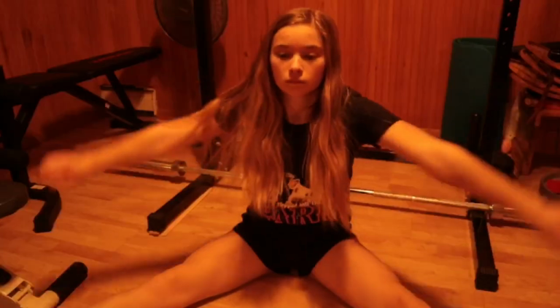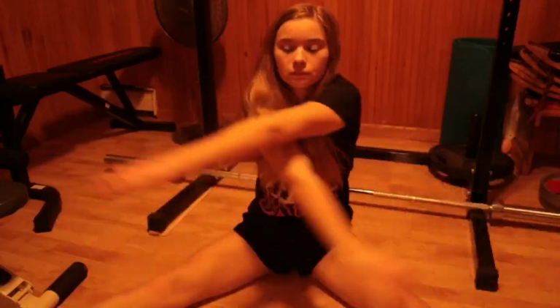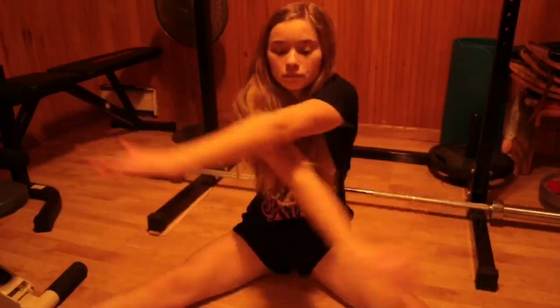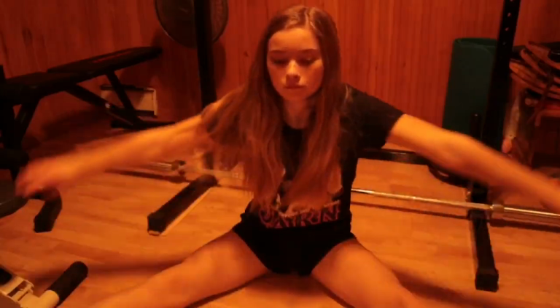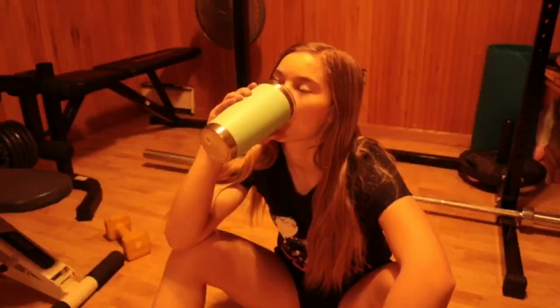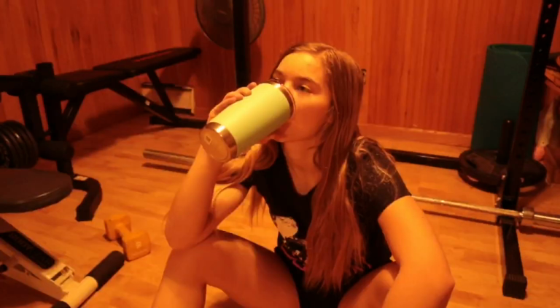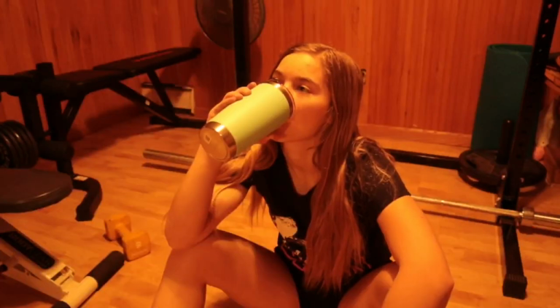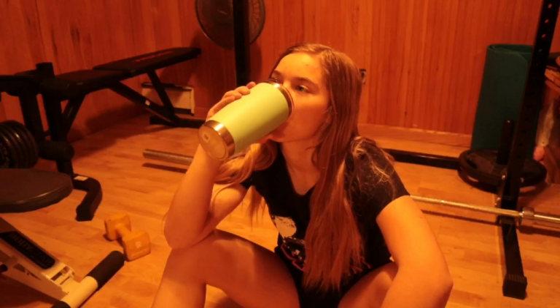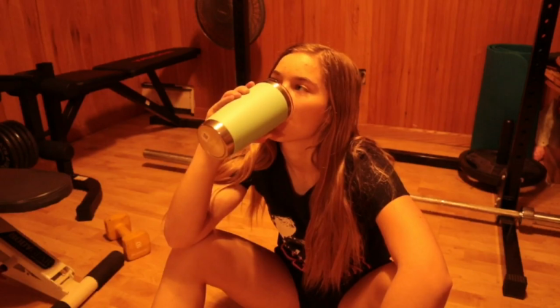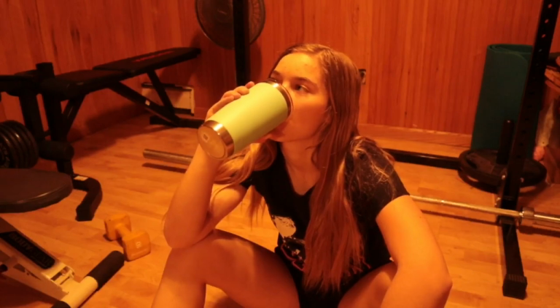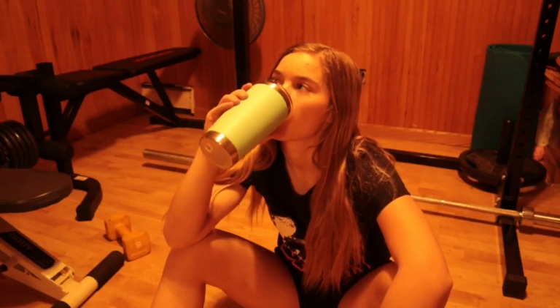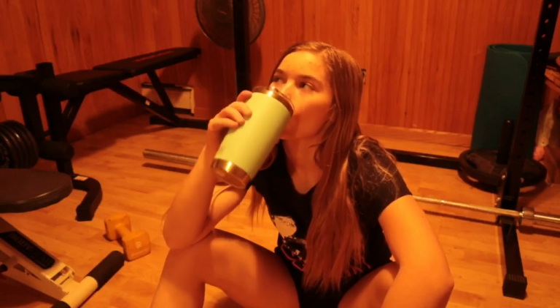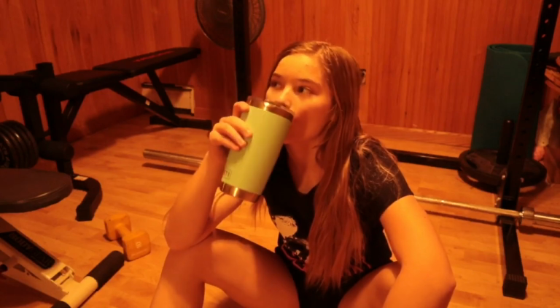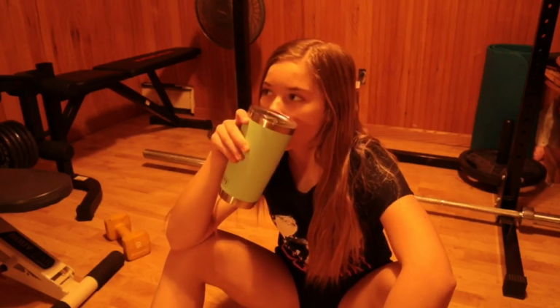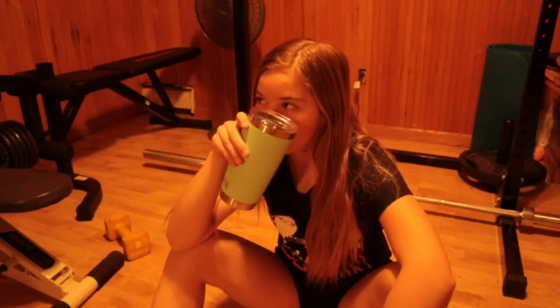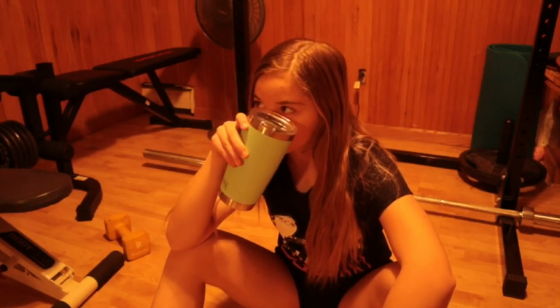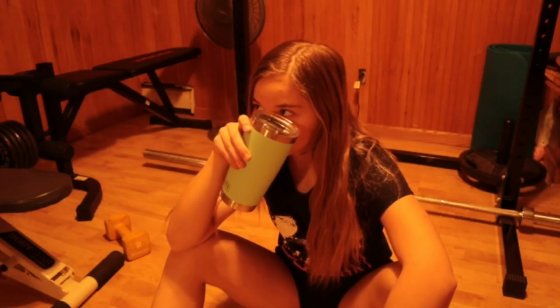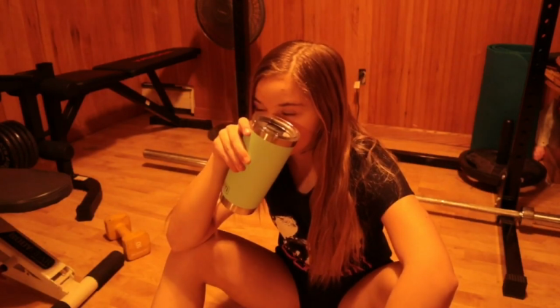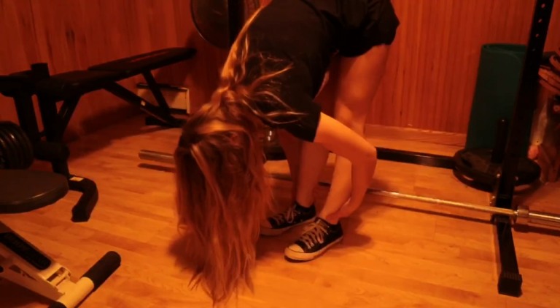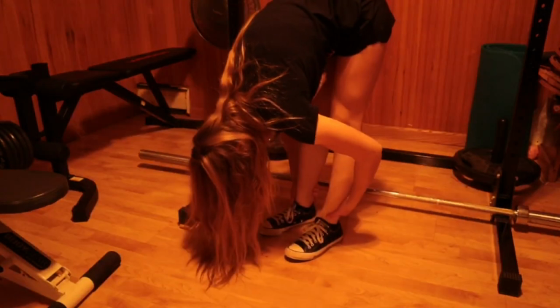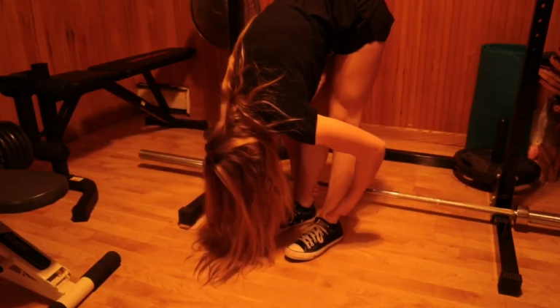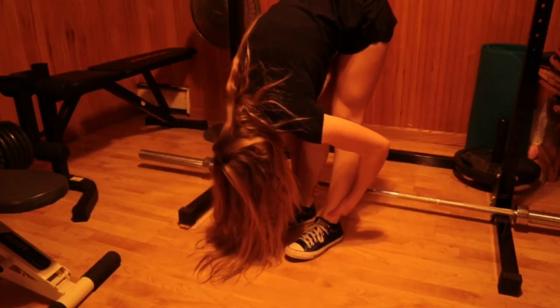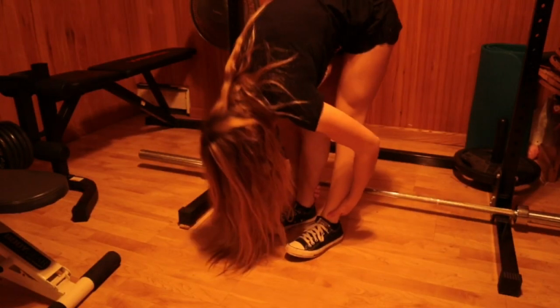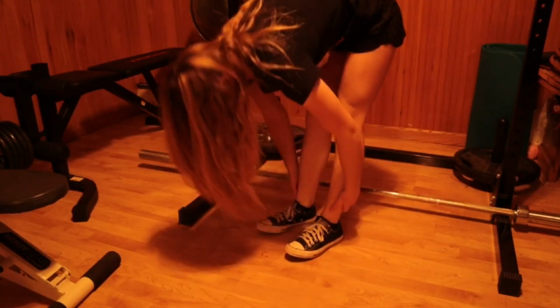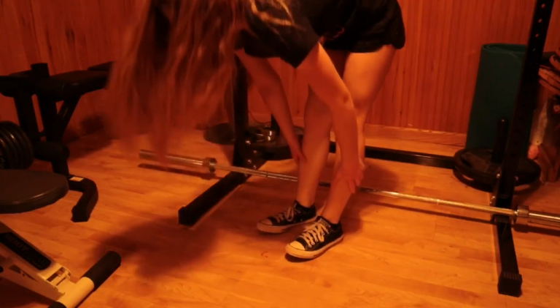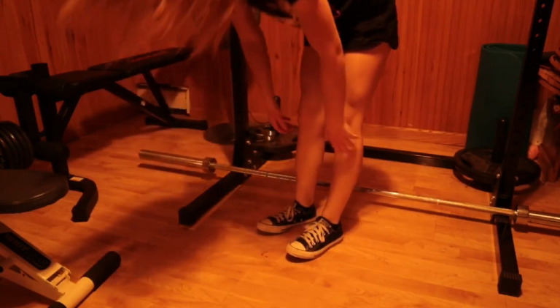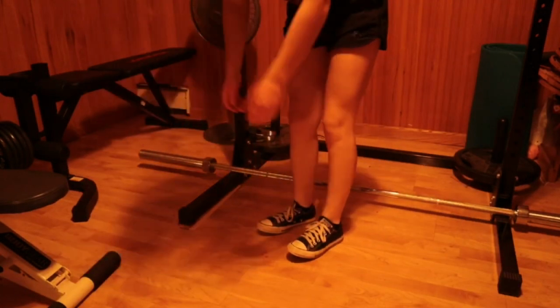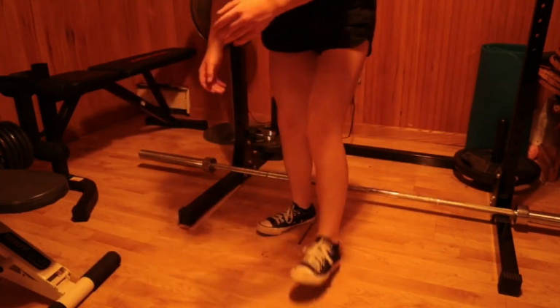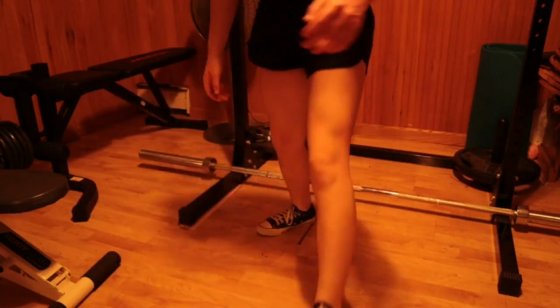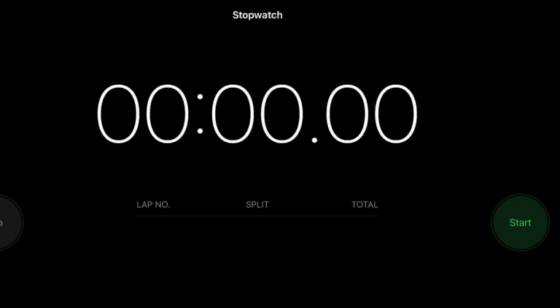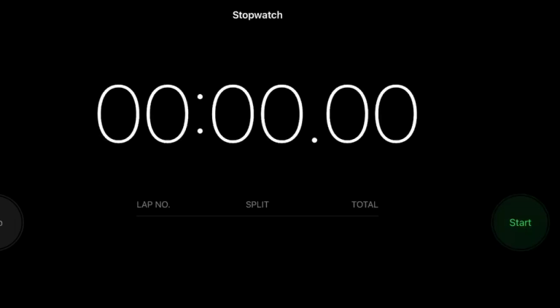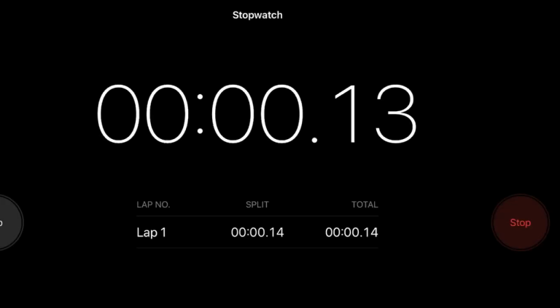Before I start all my workouts, I always make sure that I'm hydrated and that my body's all stretched out and ready to go. And go.